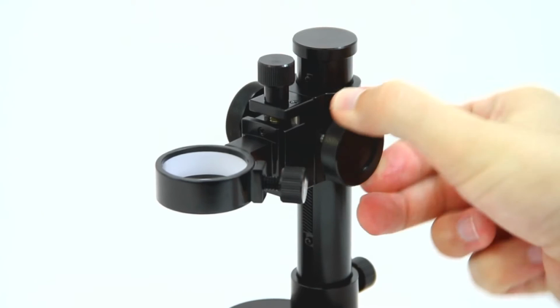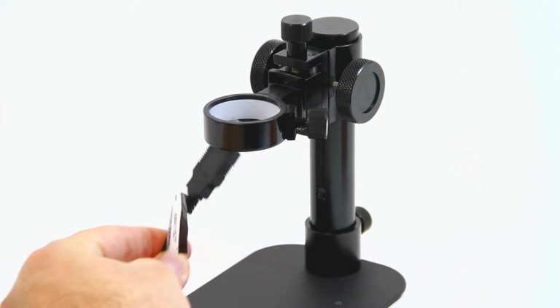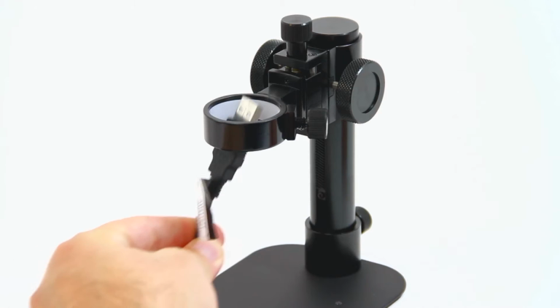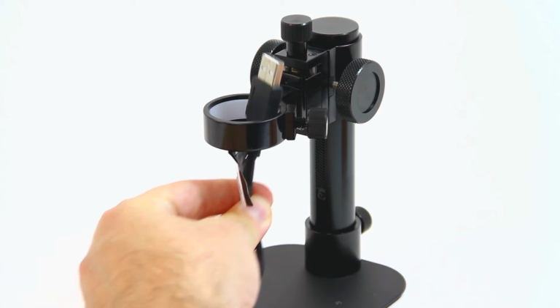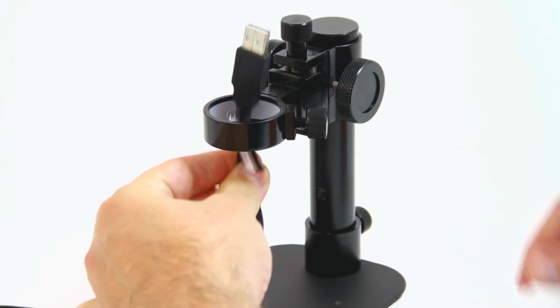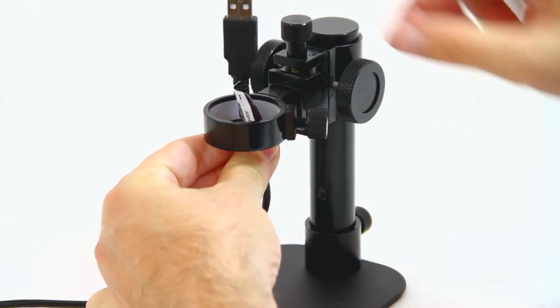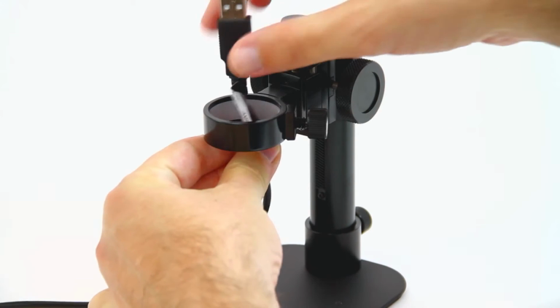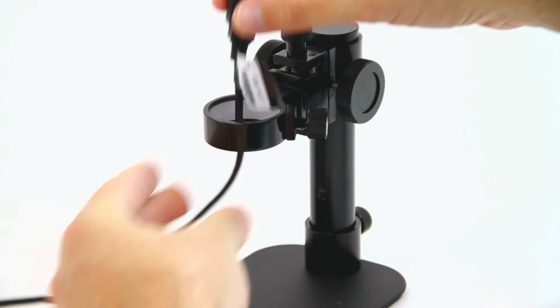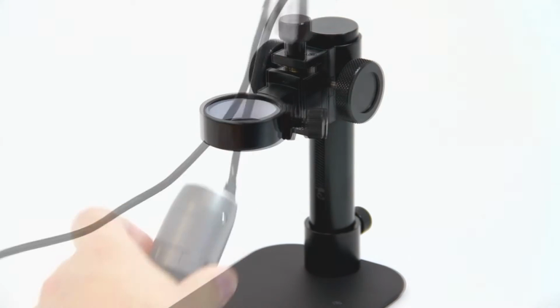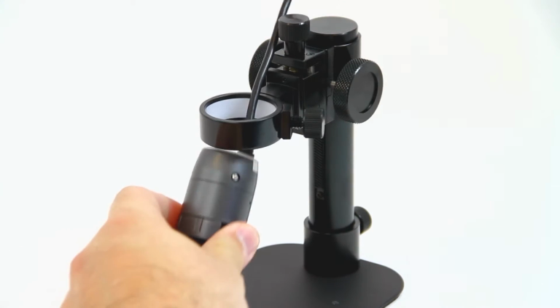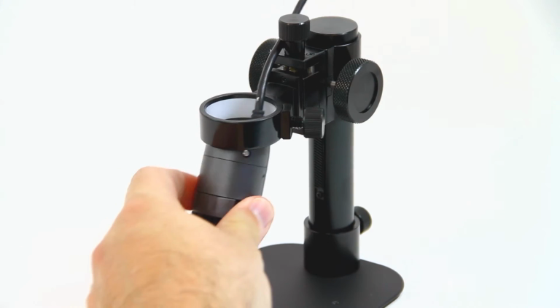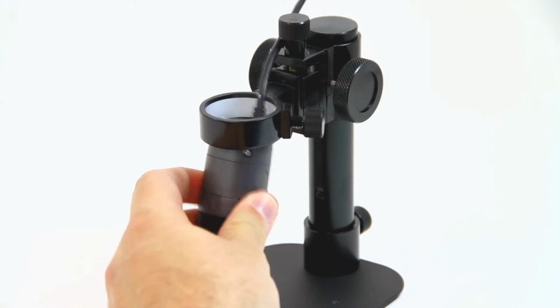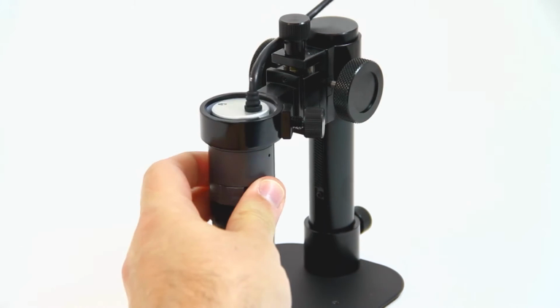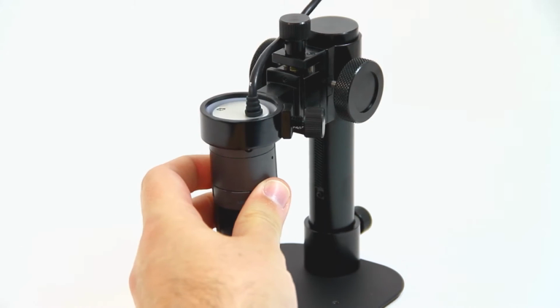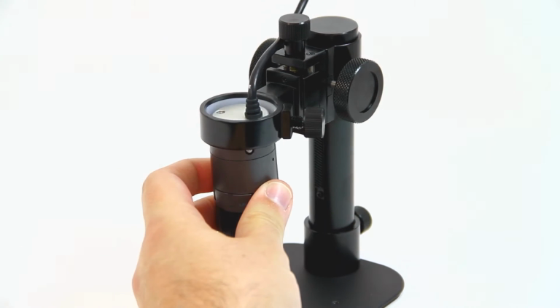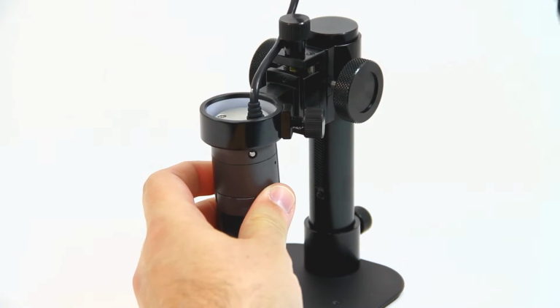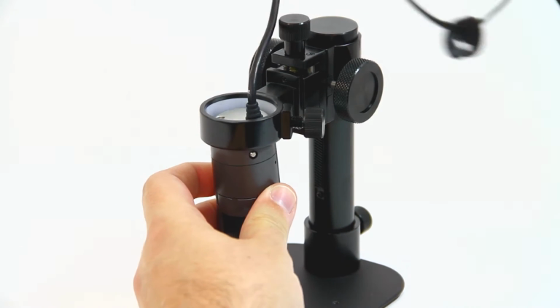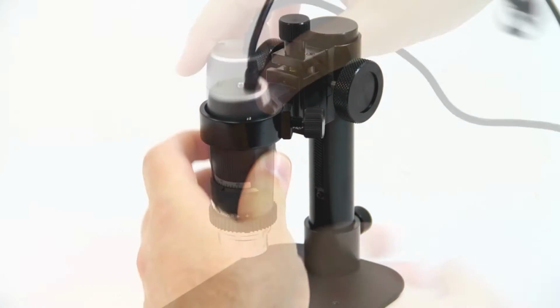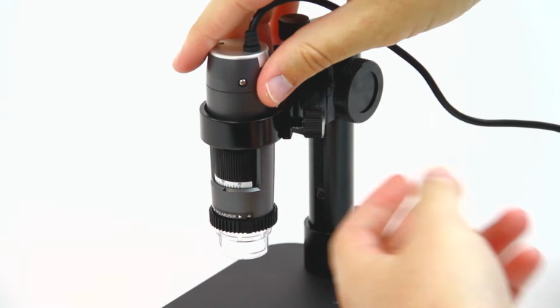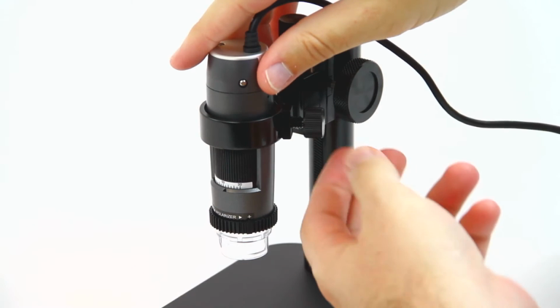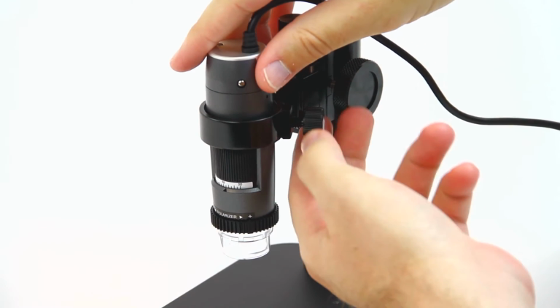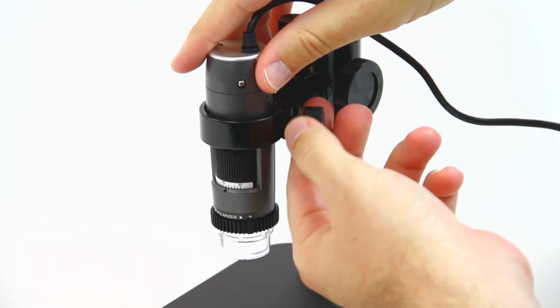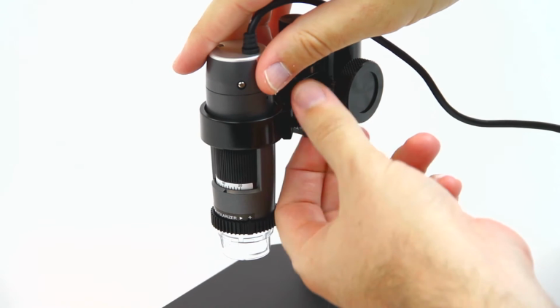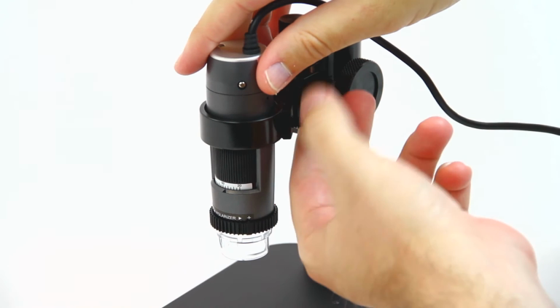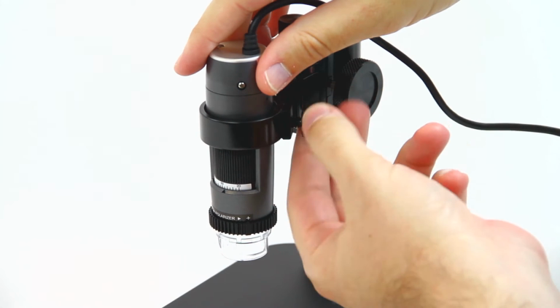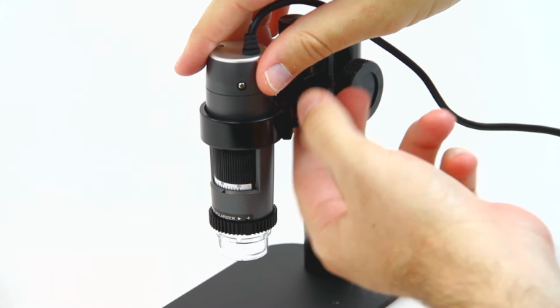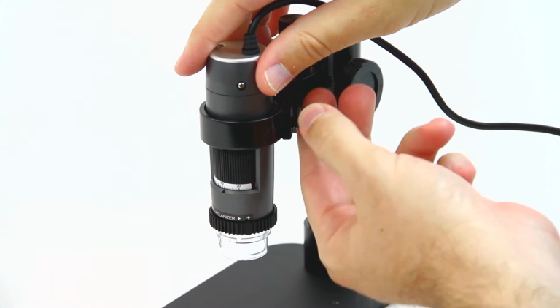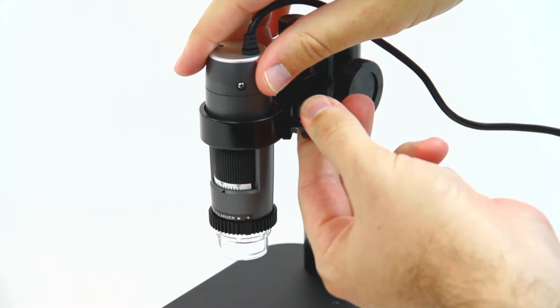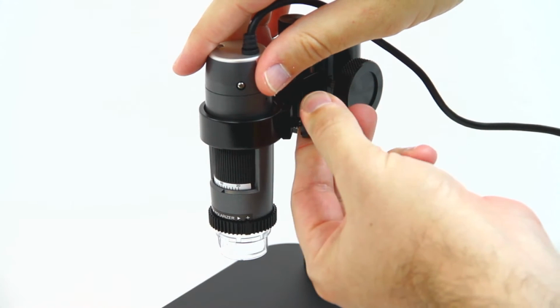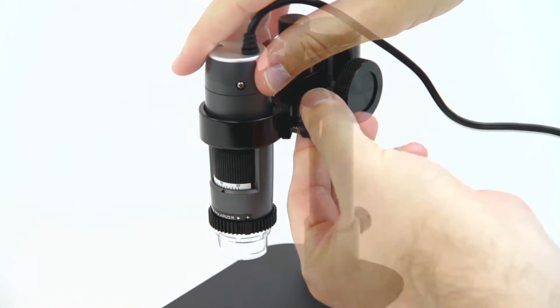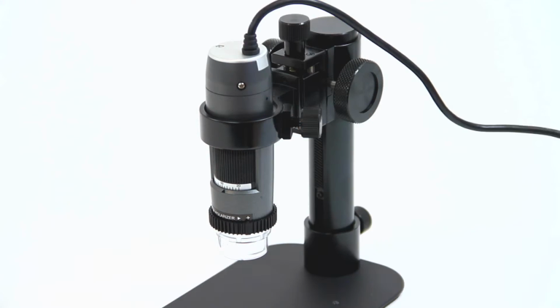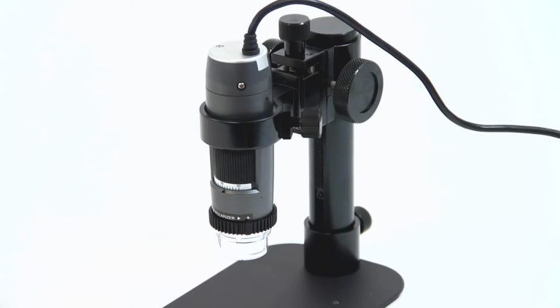To use this stand, slide the USB cord through the bottom of the holster and secure the Dynolite by tightening the set screw against the white plastic ring.